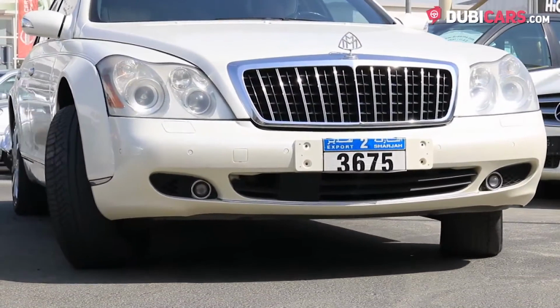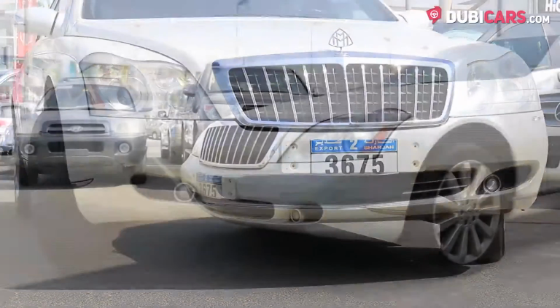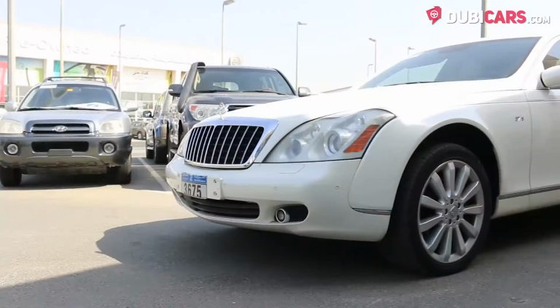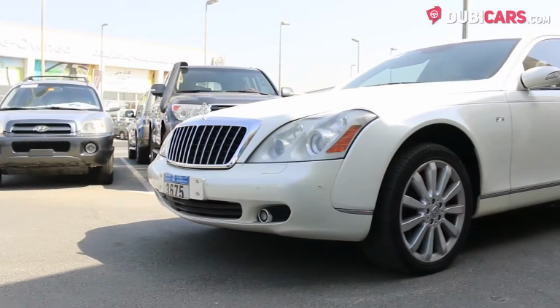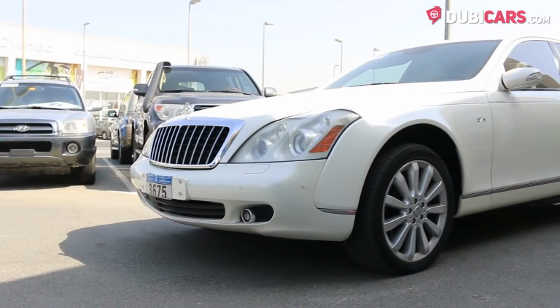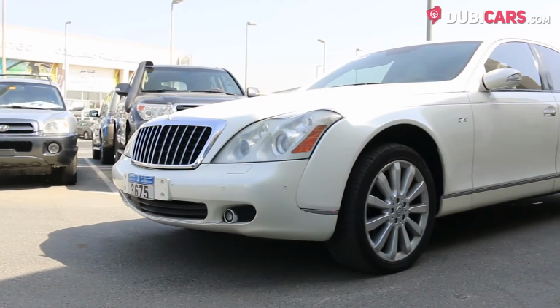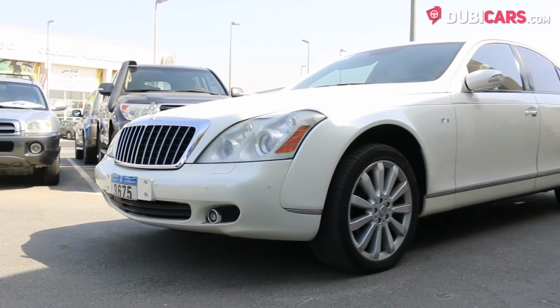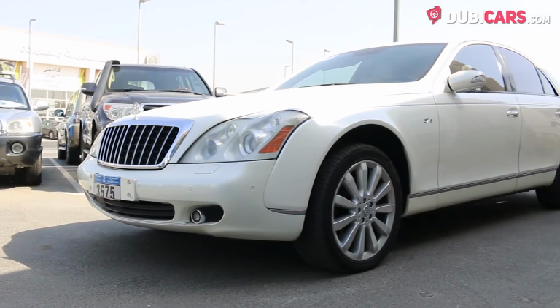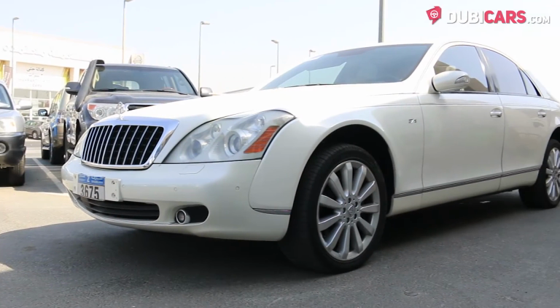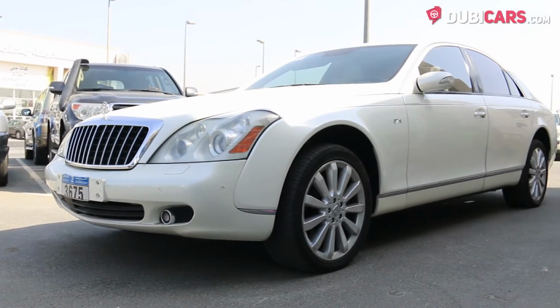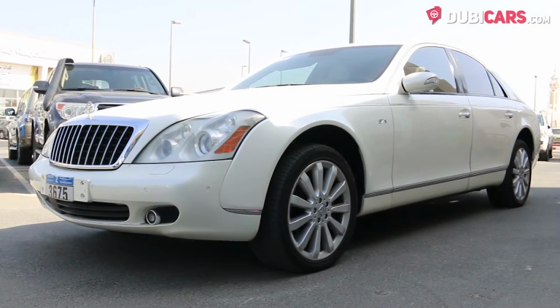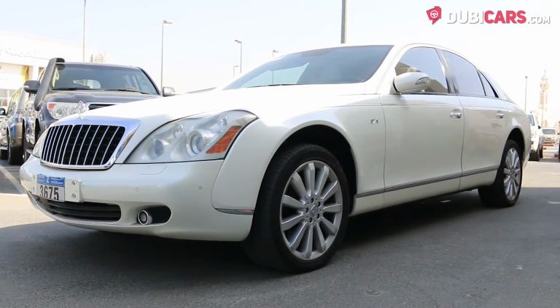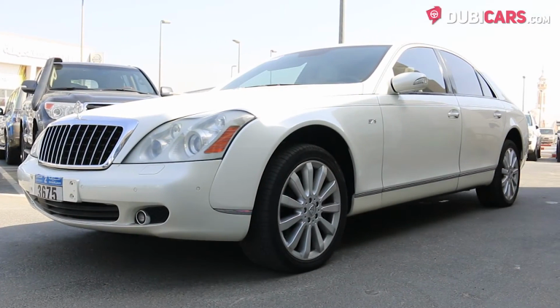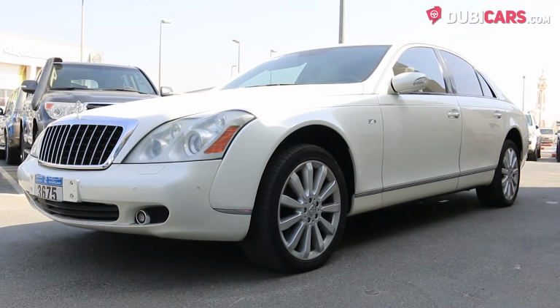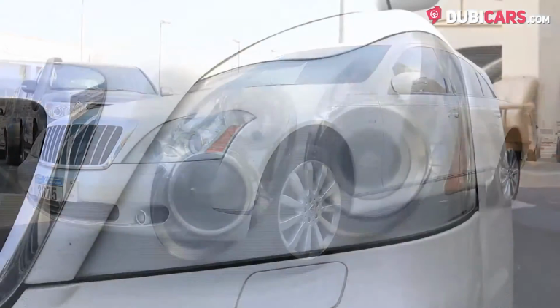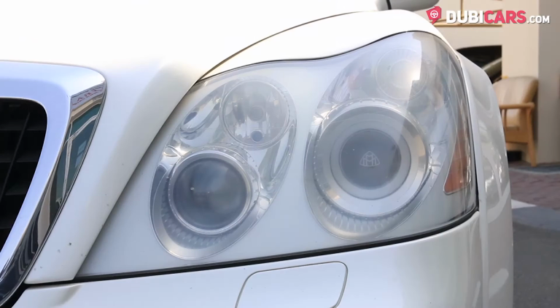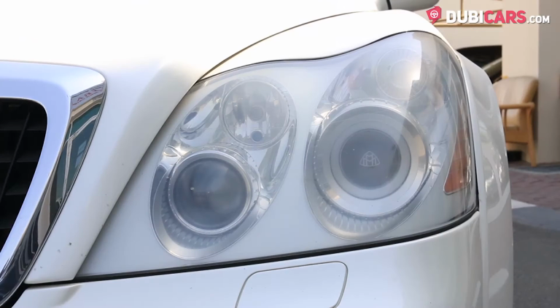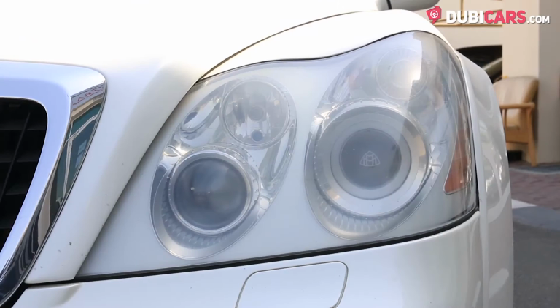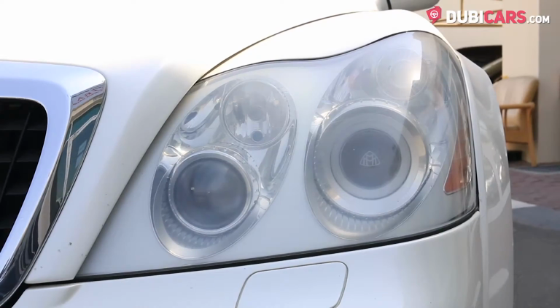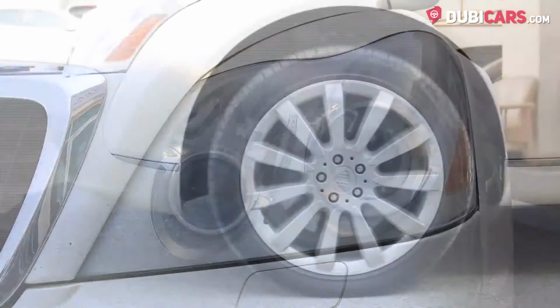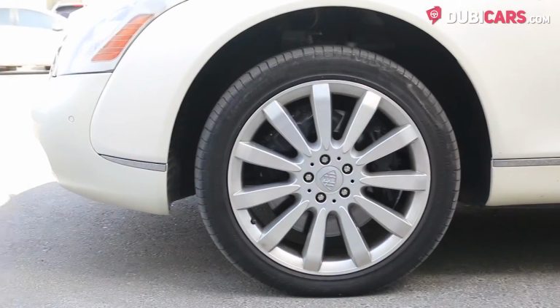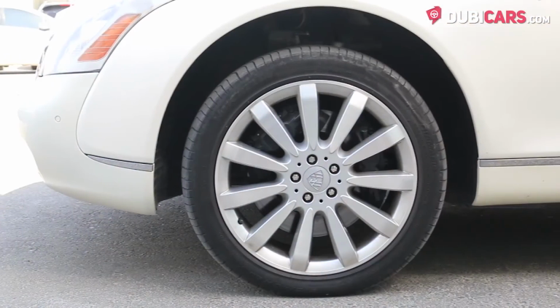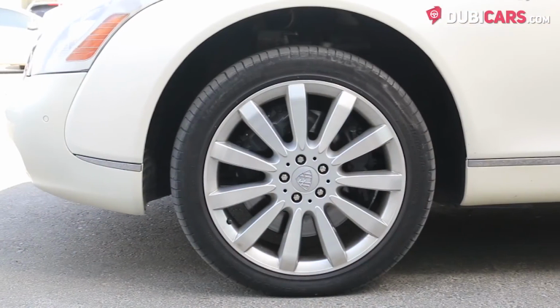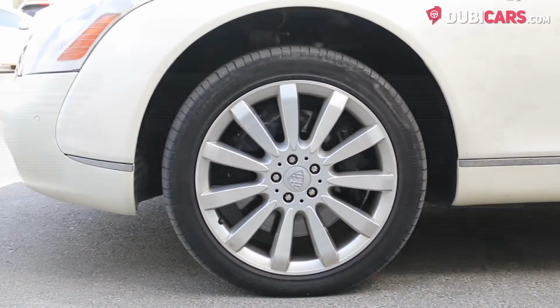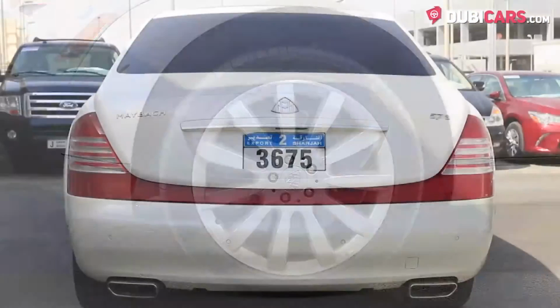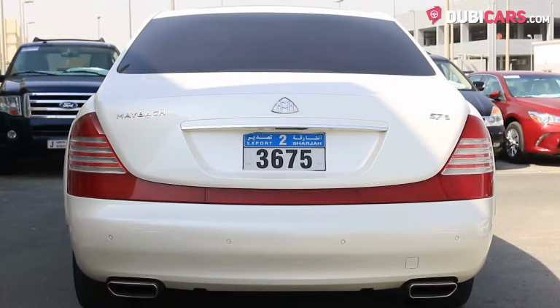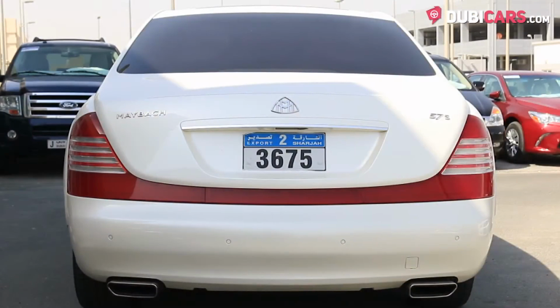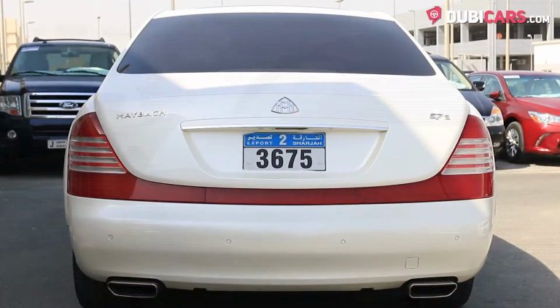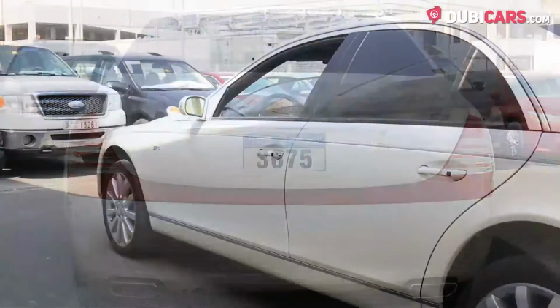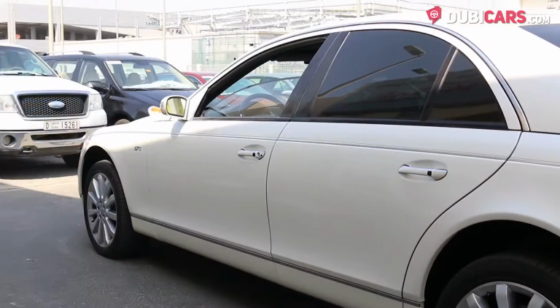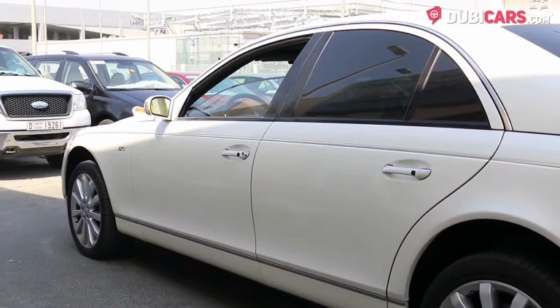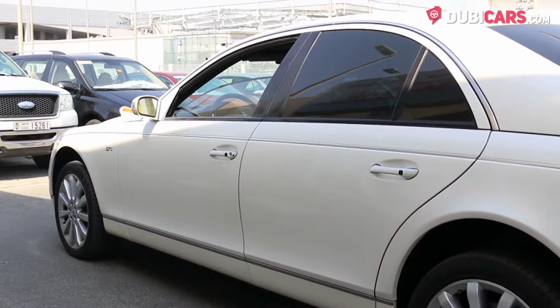Covered in white paint, this luxury sedan has parking sensors, adaptive headlights, 20-inch rims, reverse camera, and soft-closing doors.